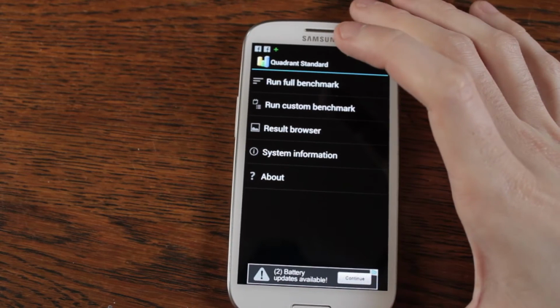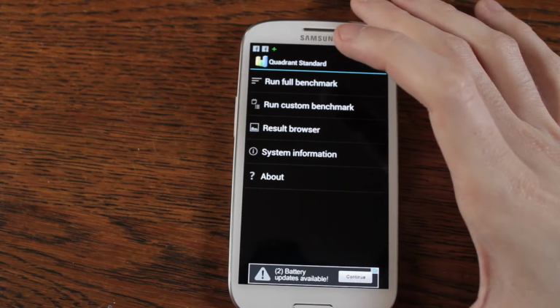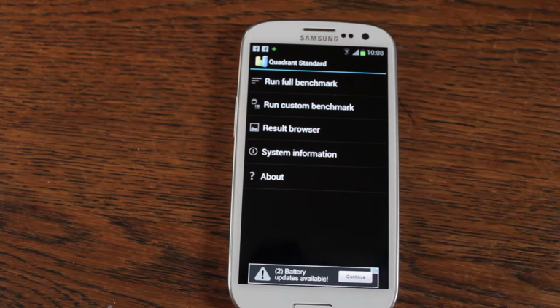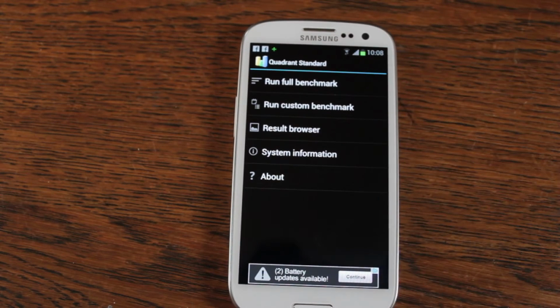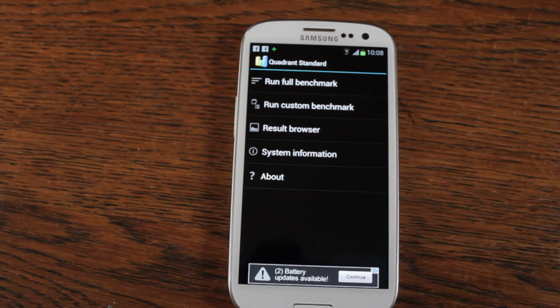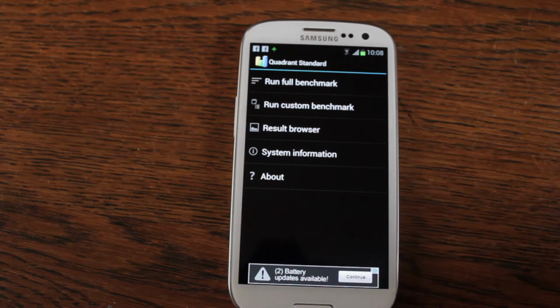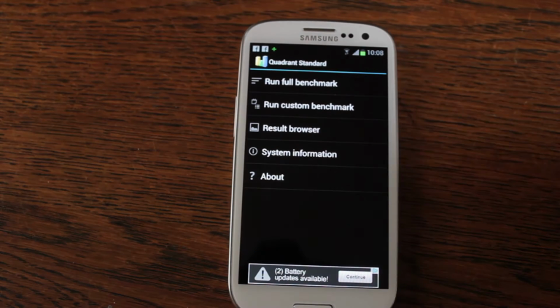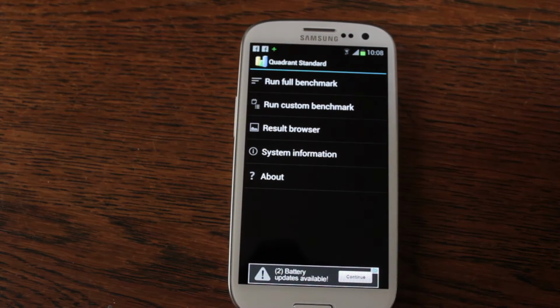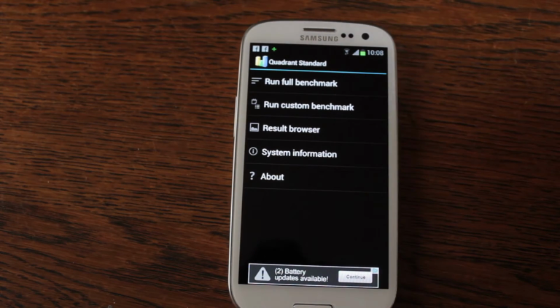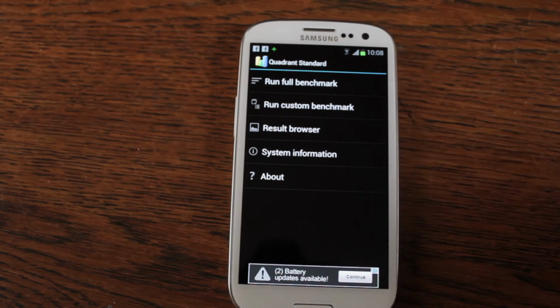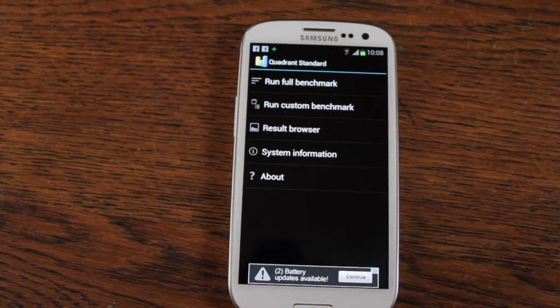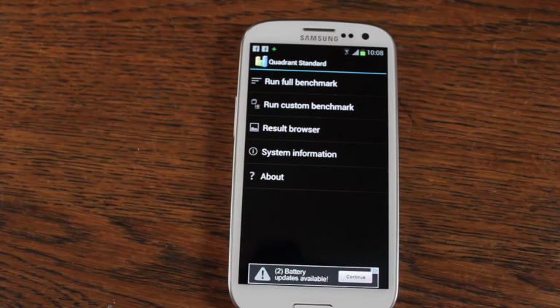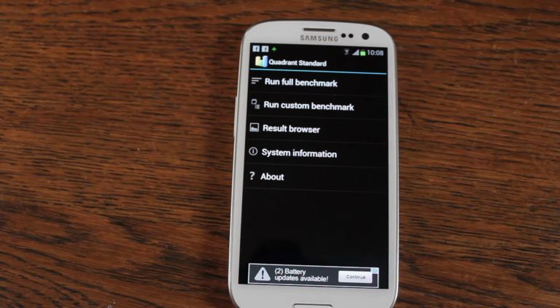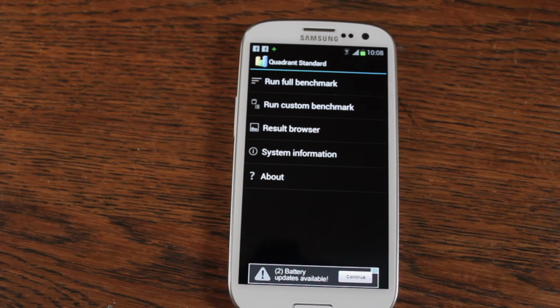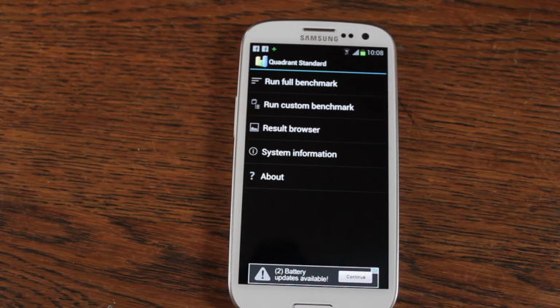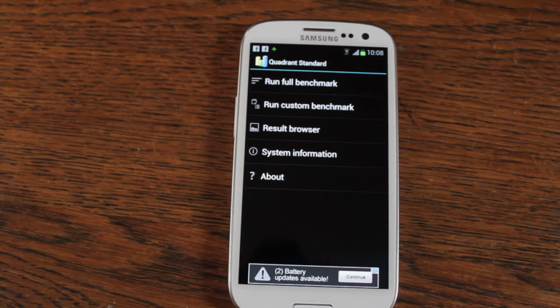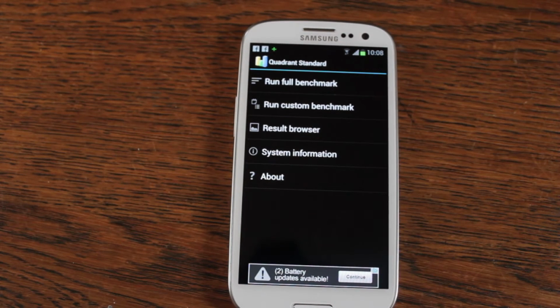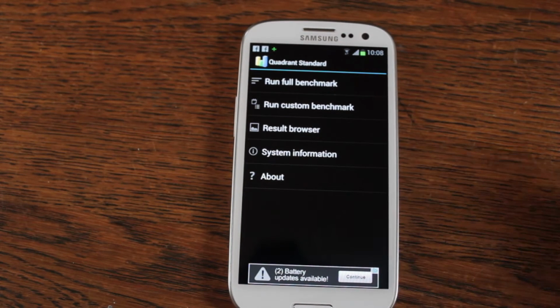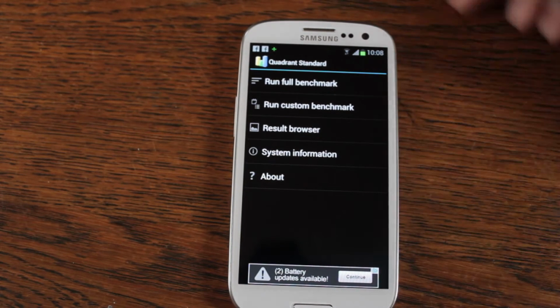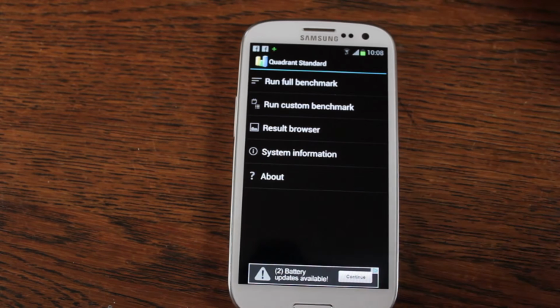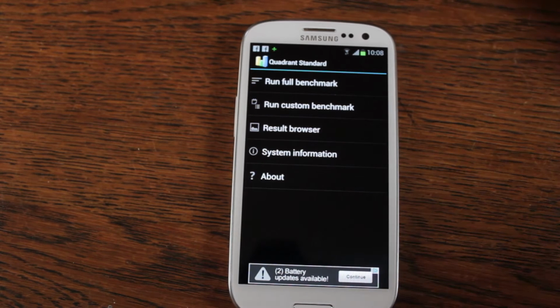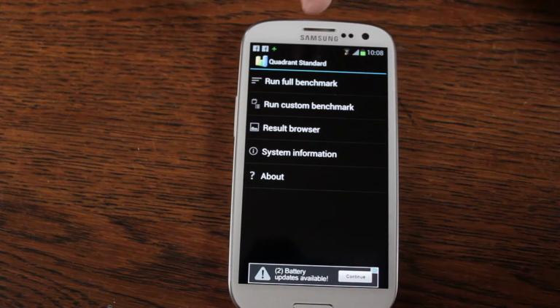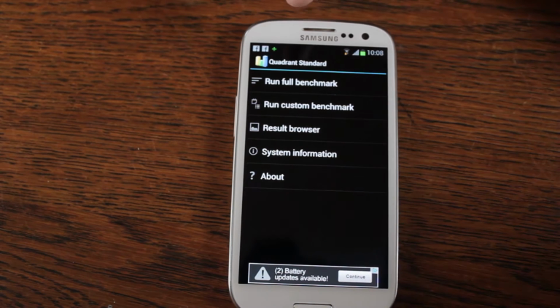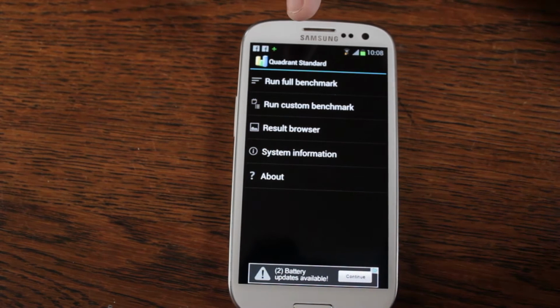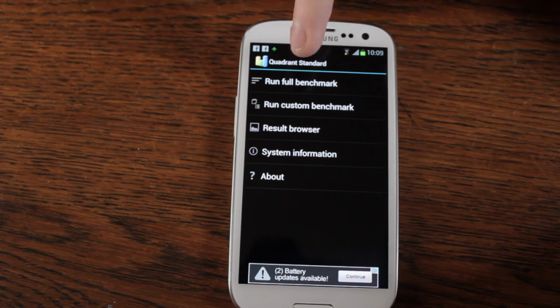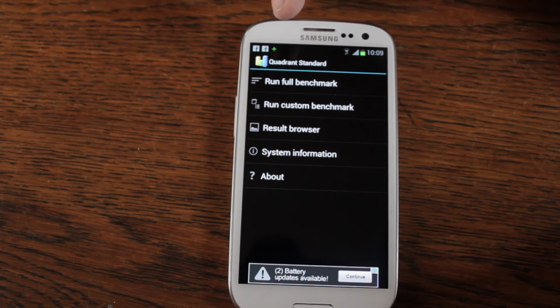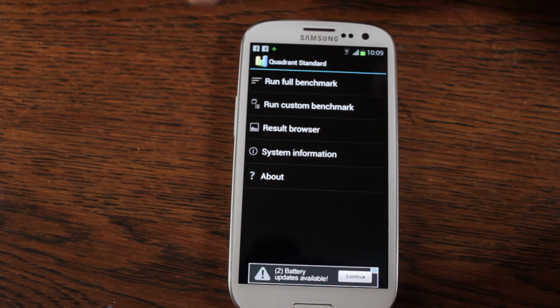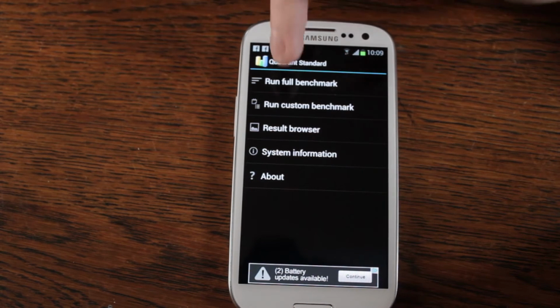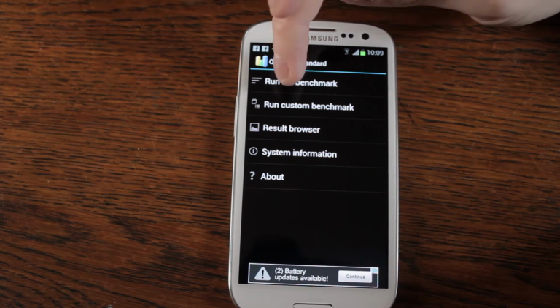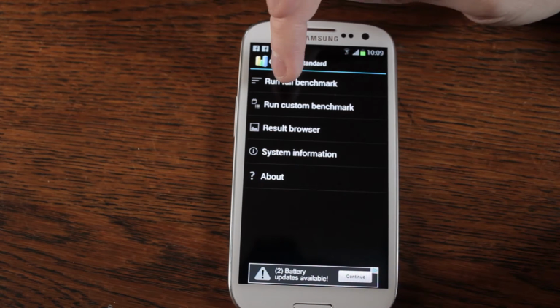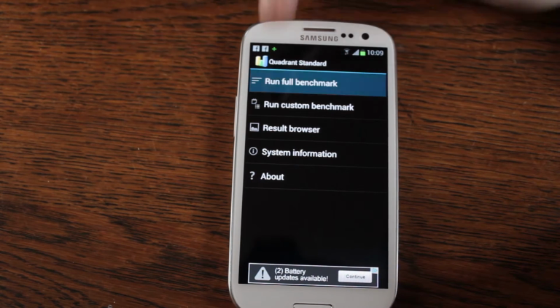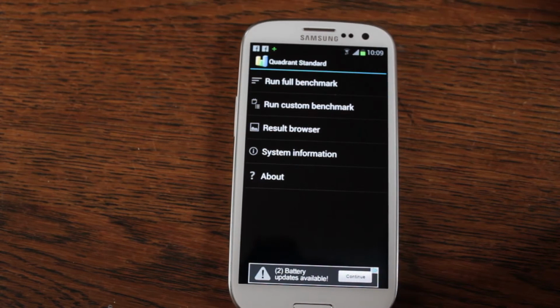A few people have been asking if I can run a benchmark, so I grabbed Quadrant — it comes highly recommended — so let's run it.